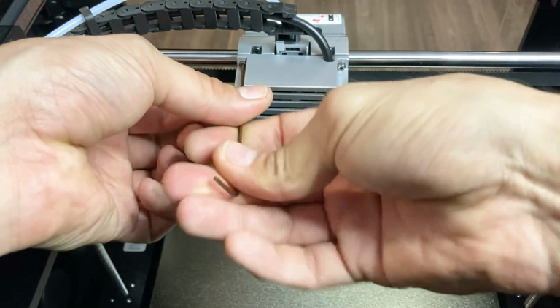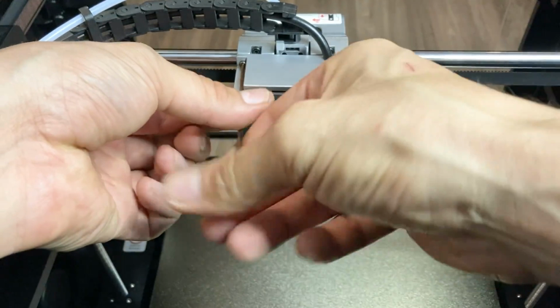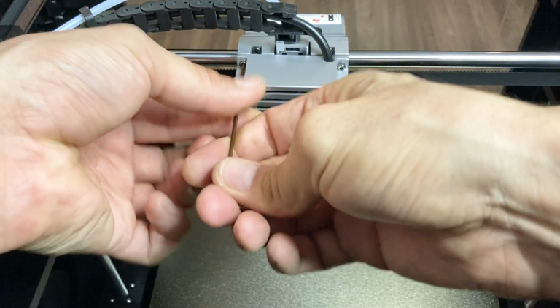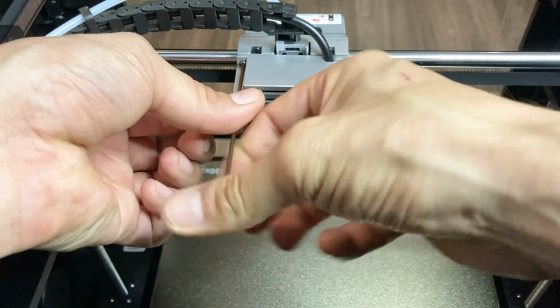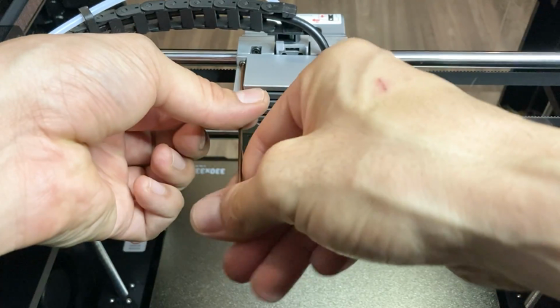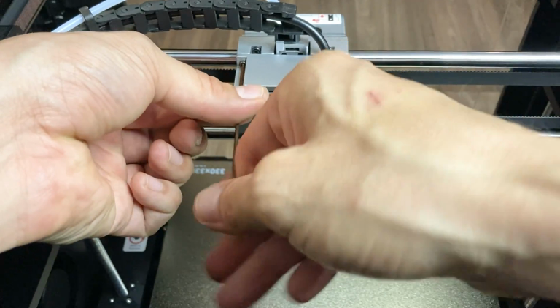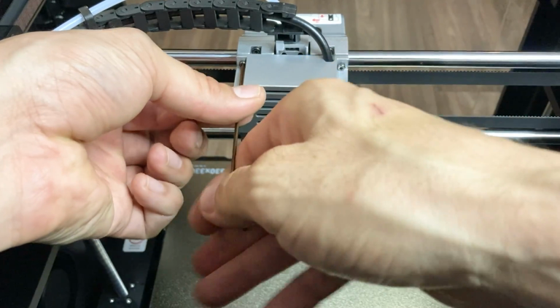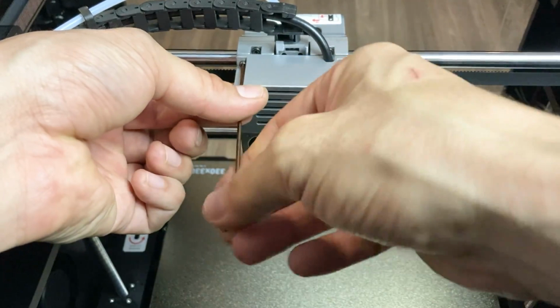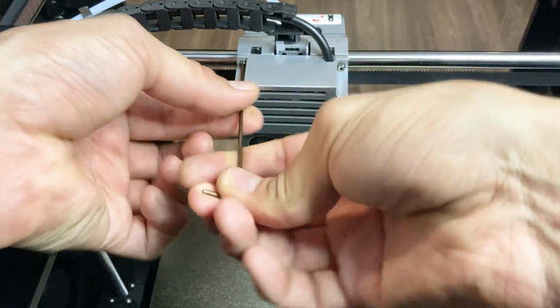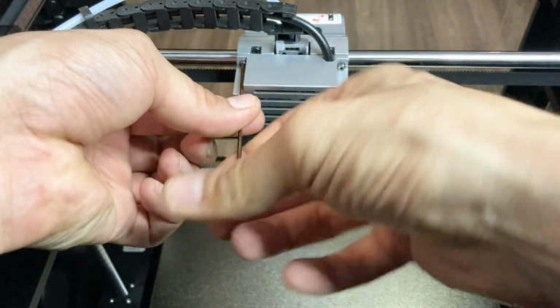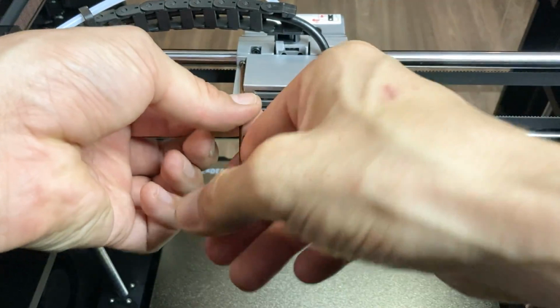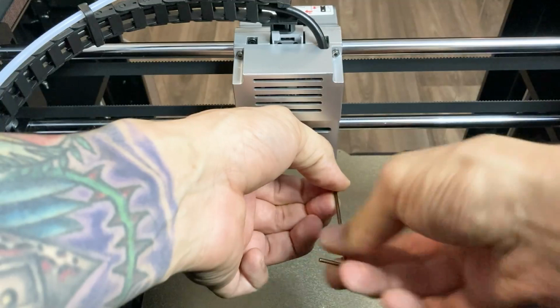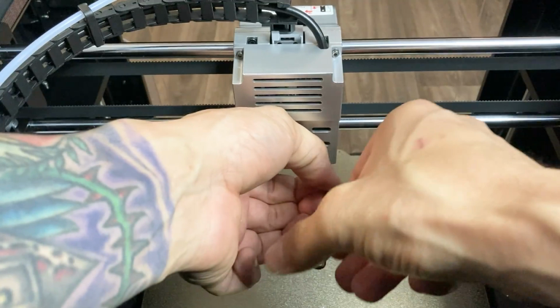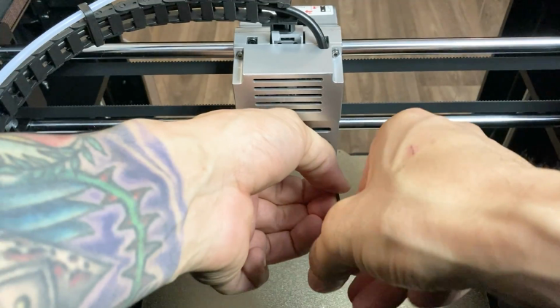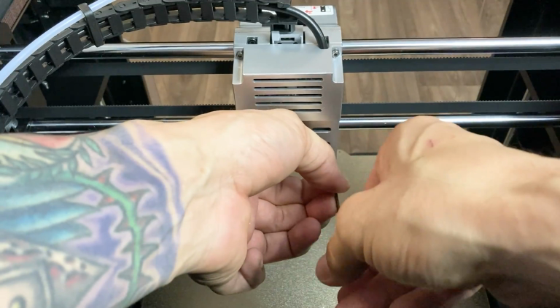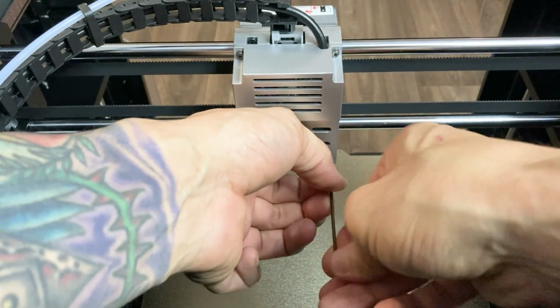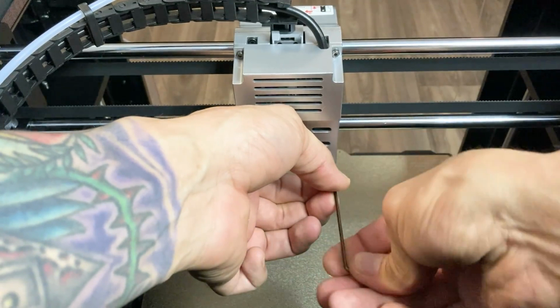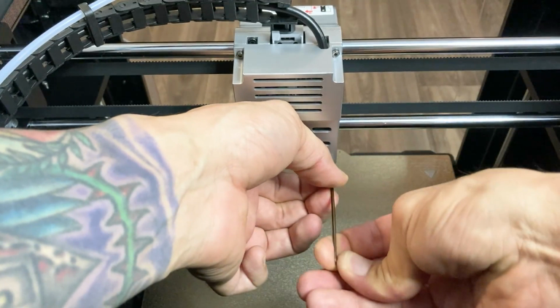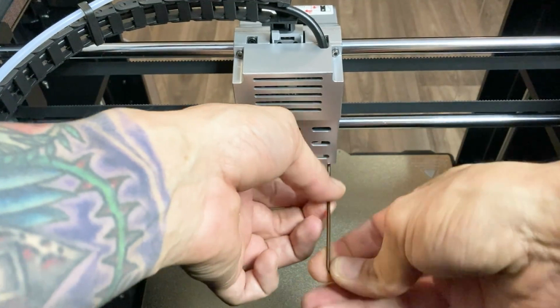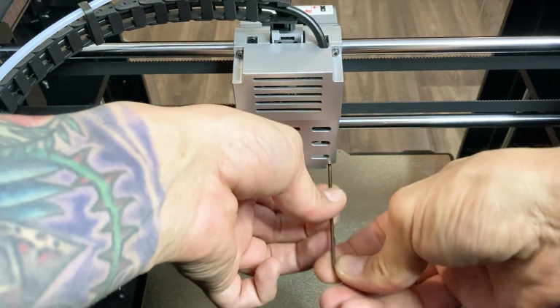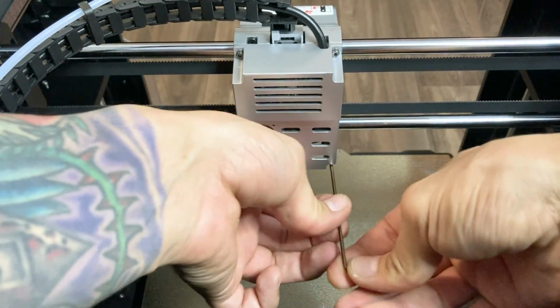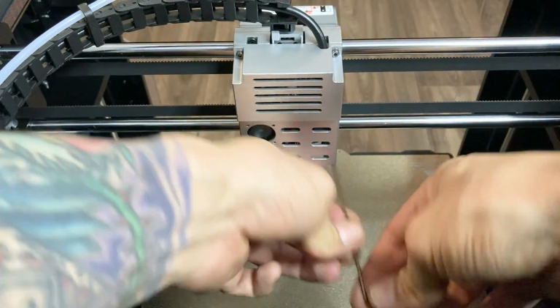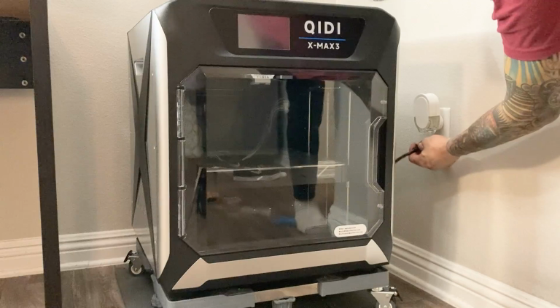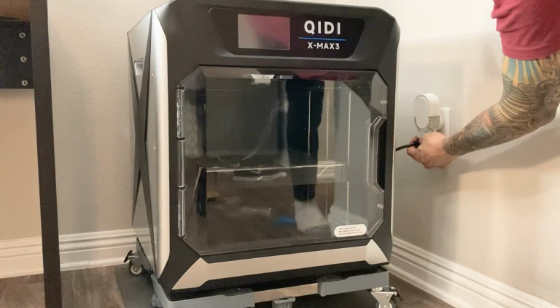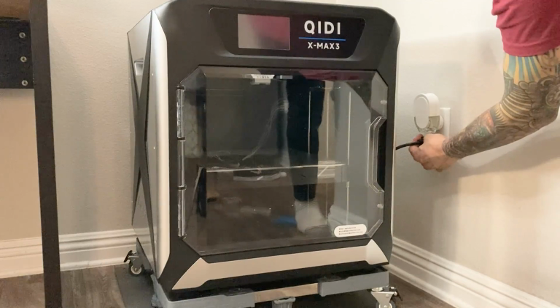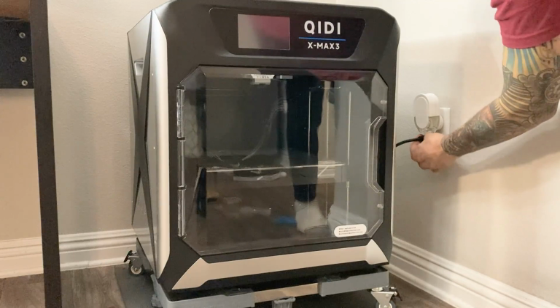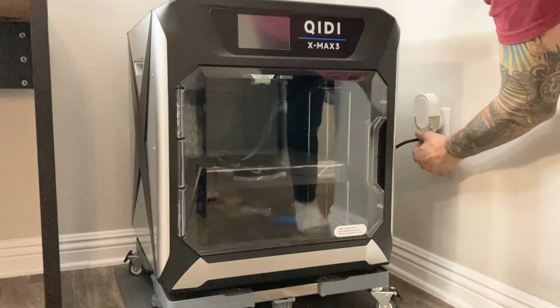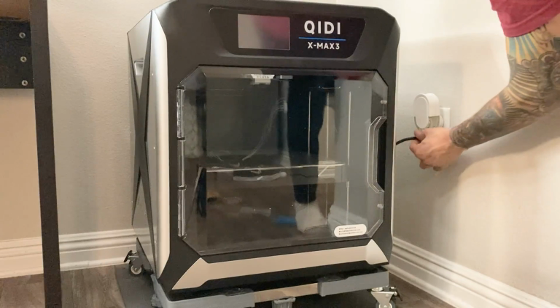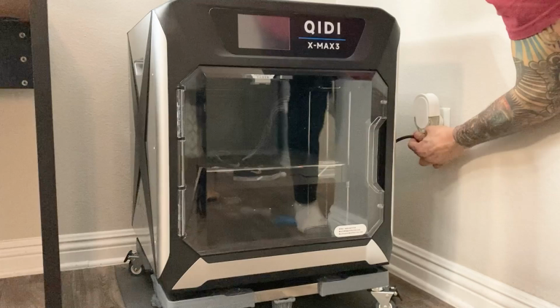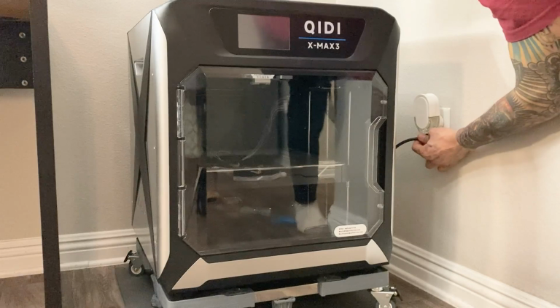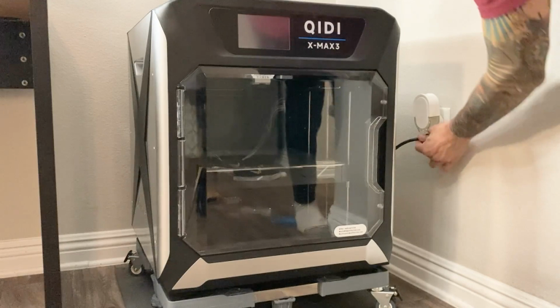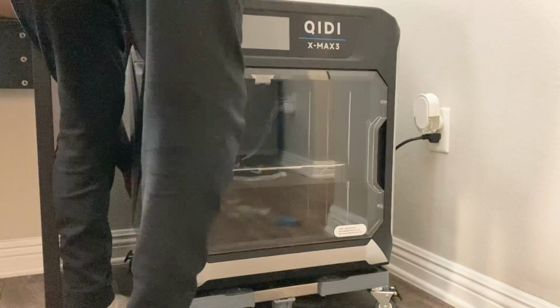That's it! Don't forget to rerun the bed leveling, Z offset, and input shaping calibrations before you start your first print.